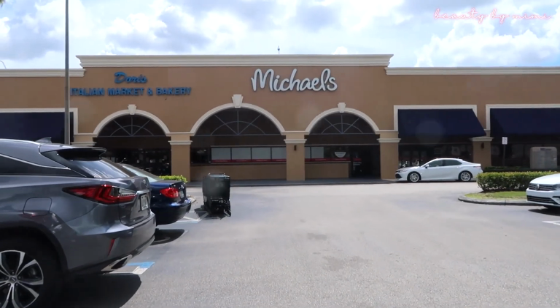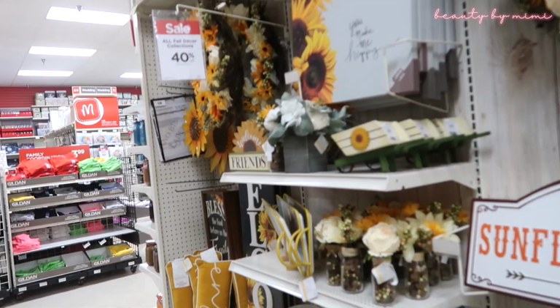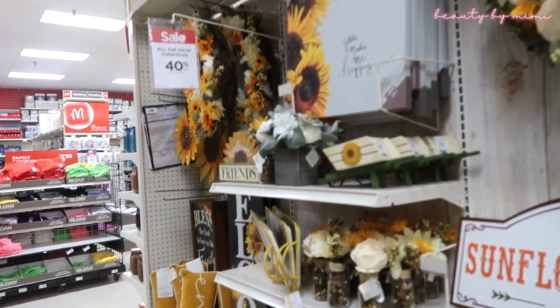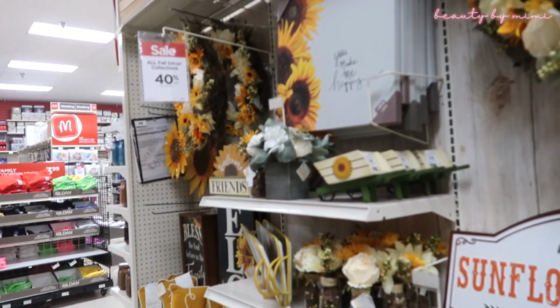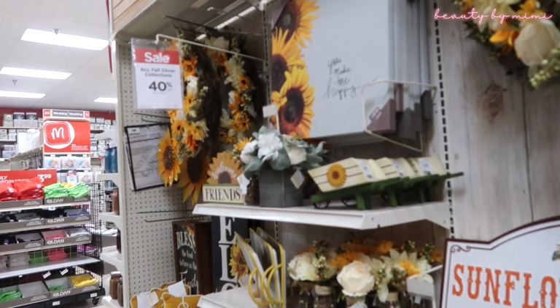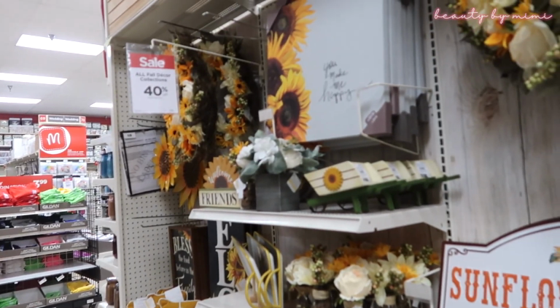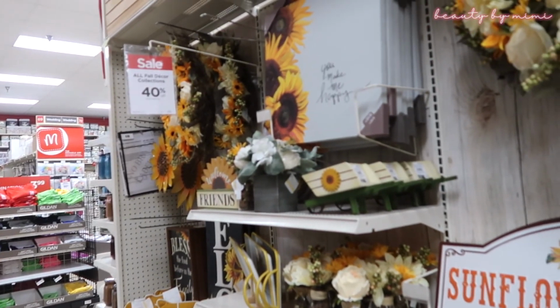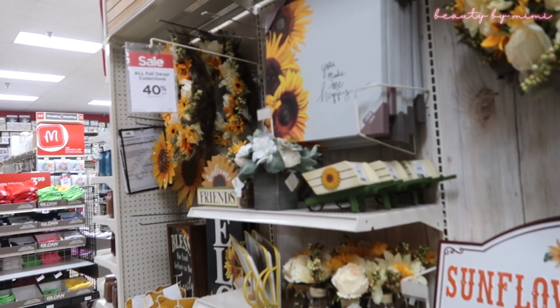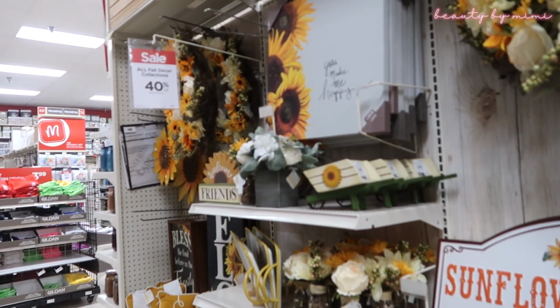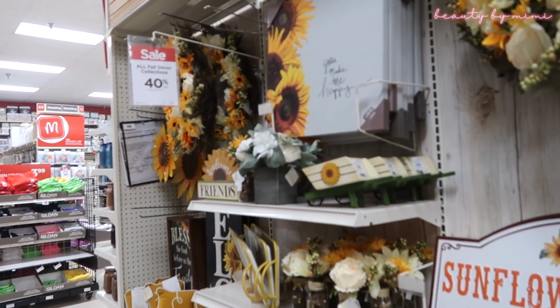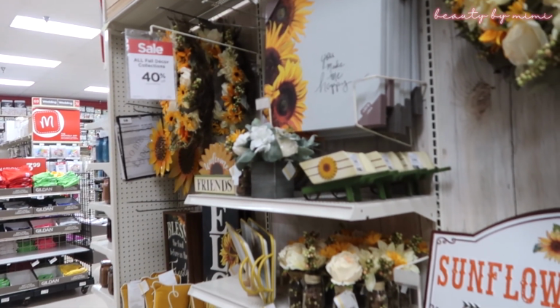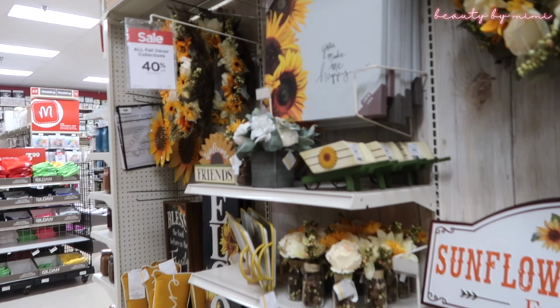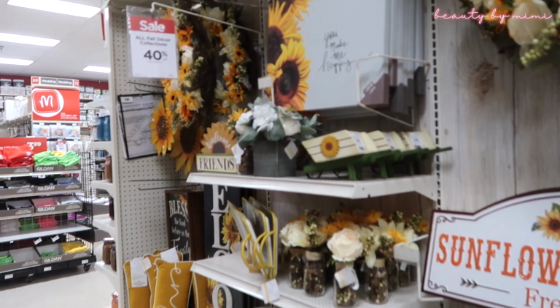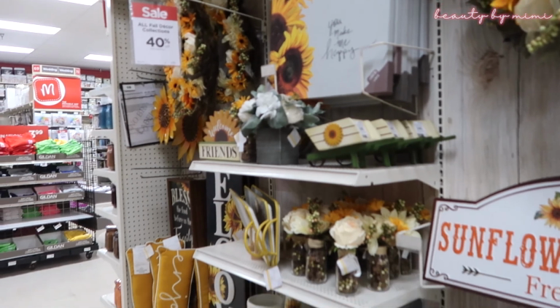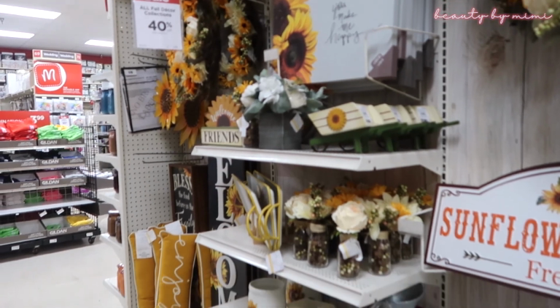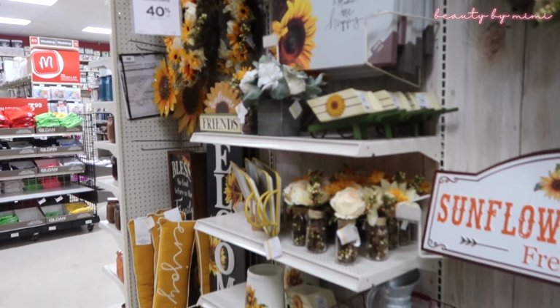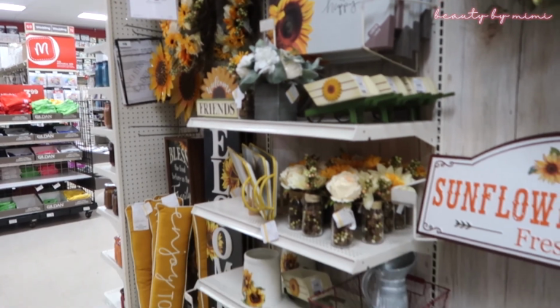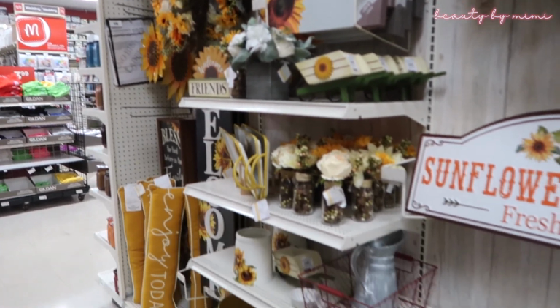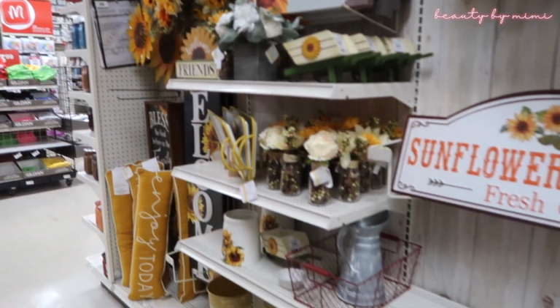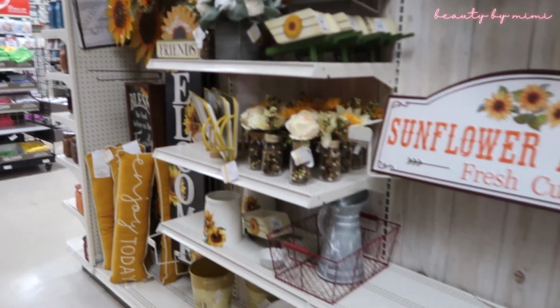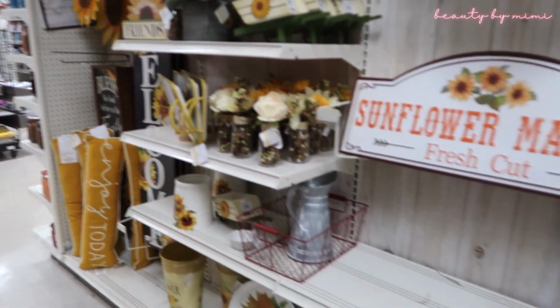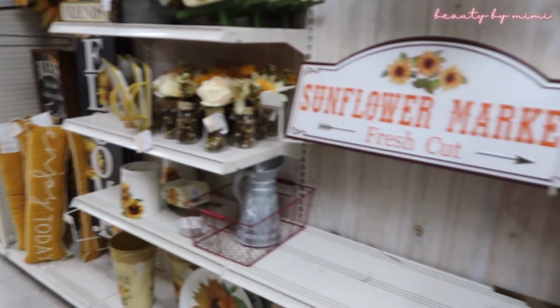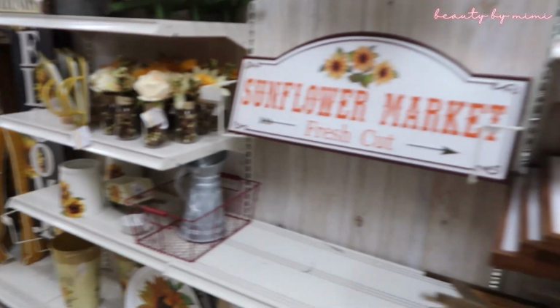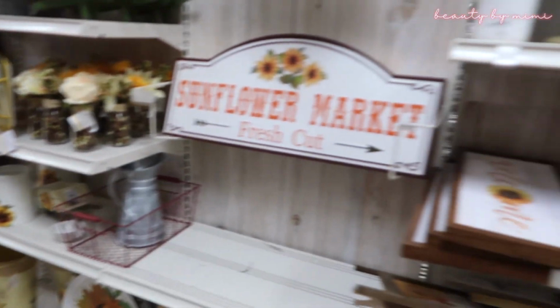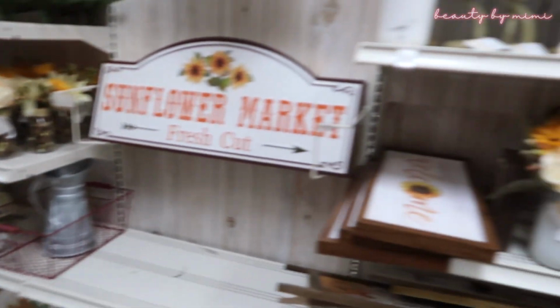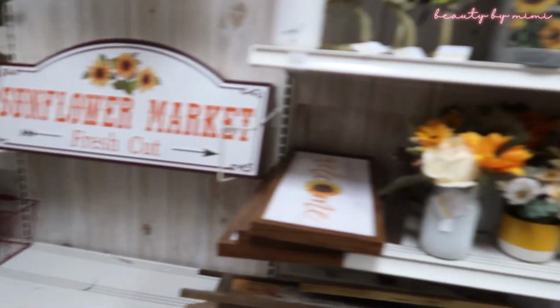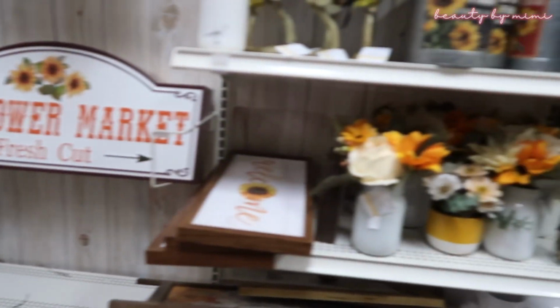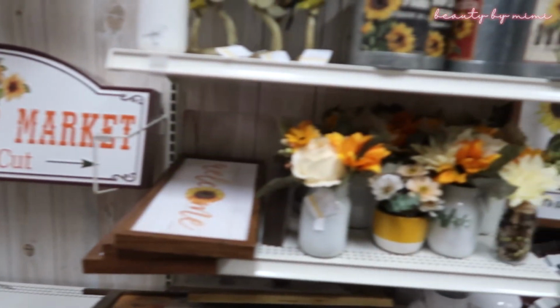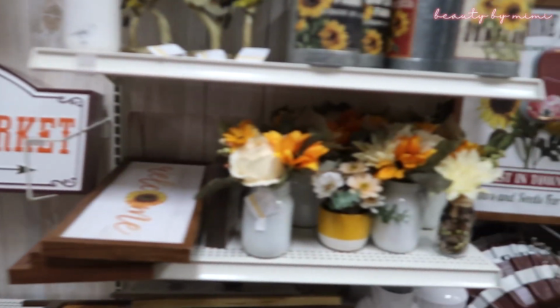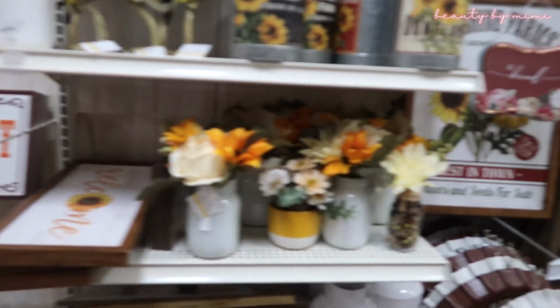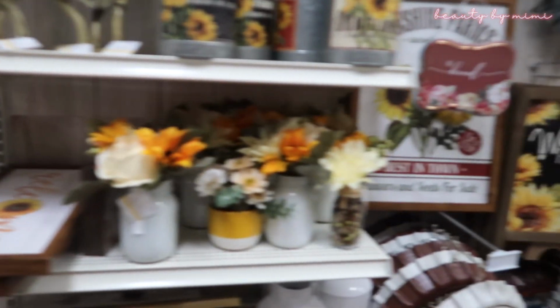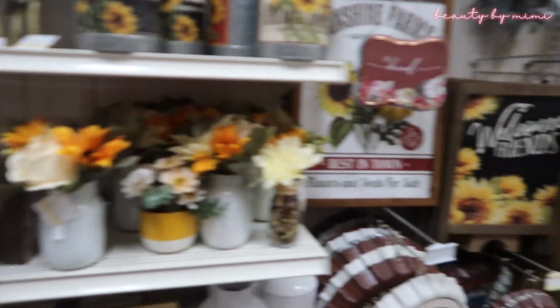I'm at Michael's right now. They have 40% off the fall decor.